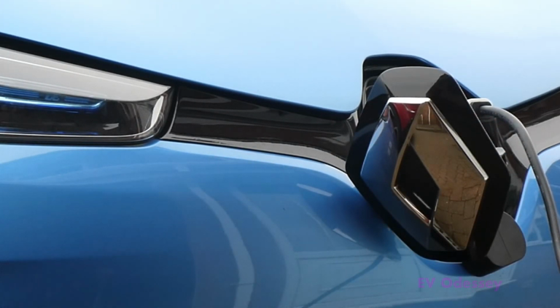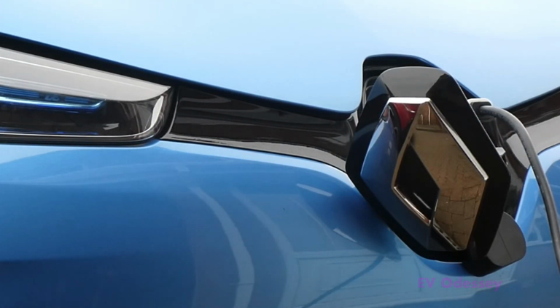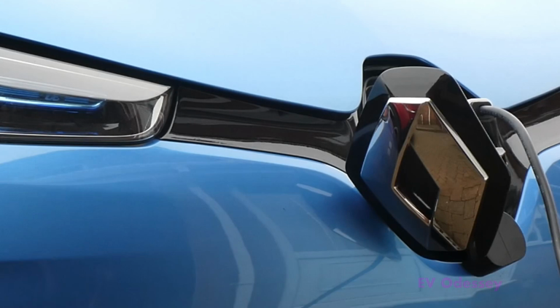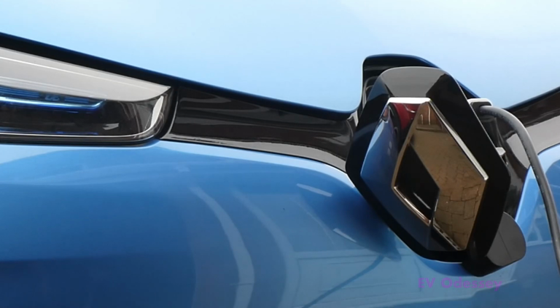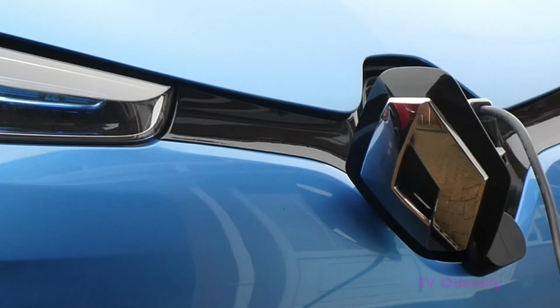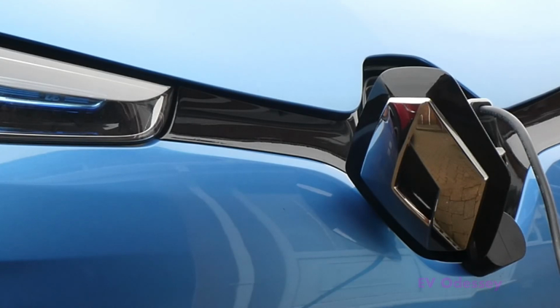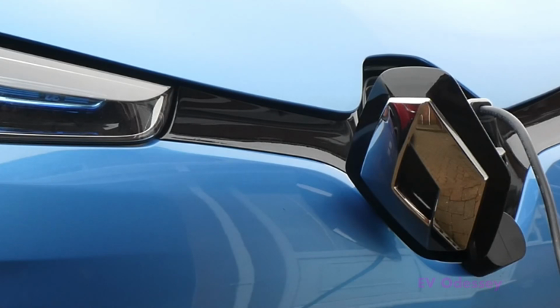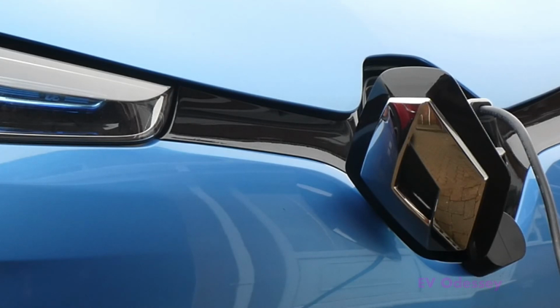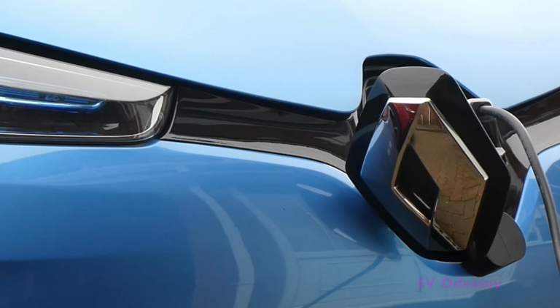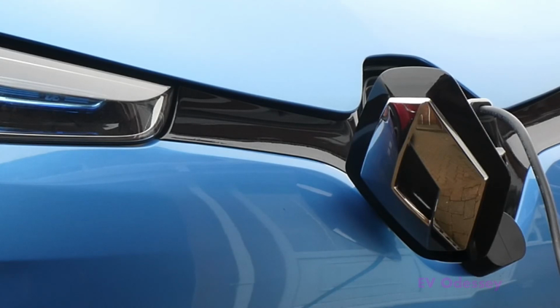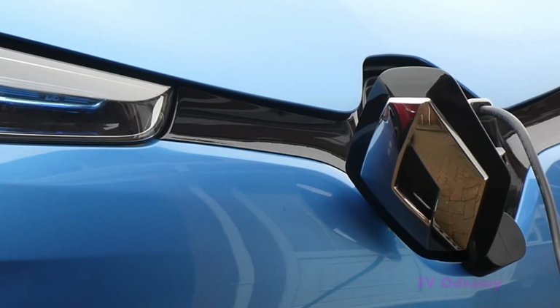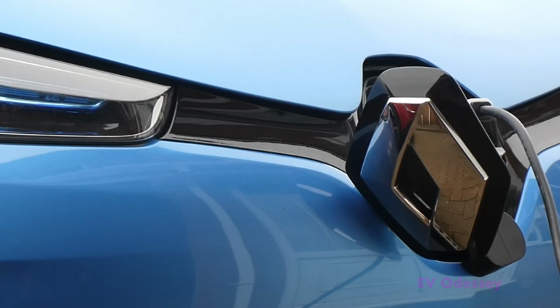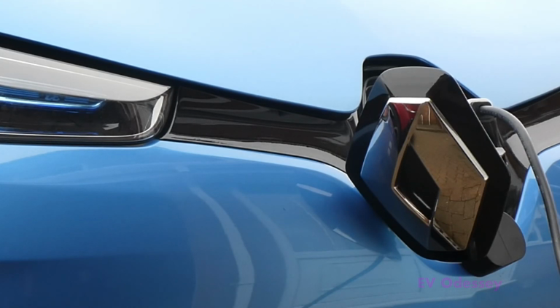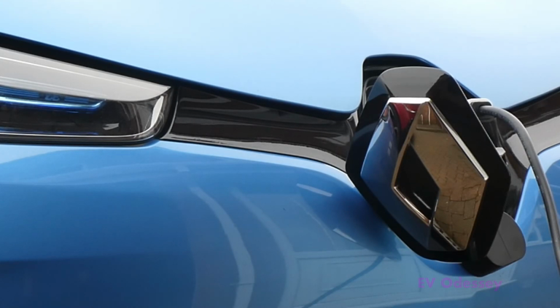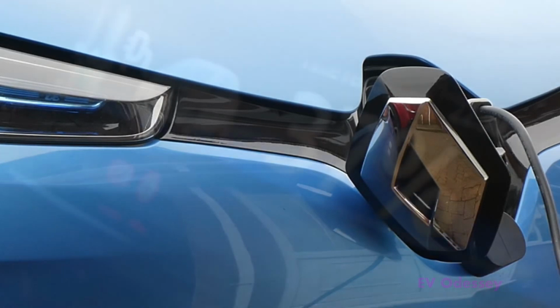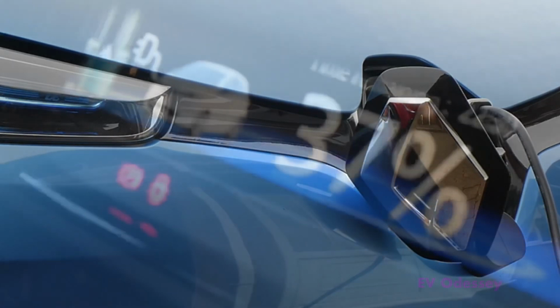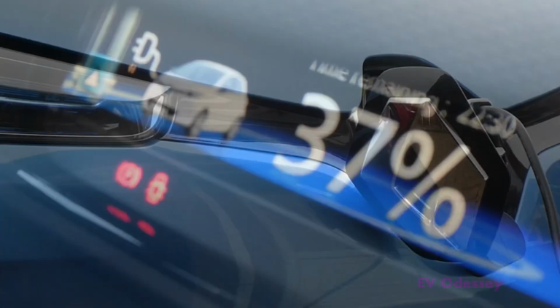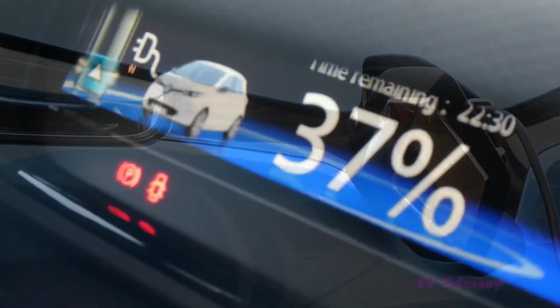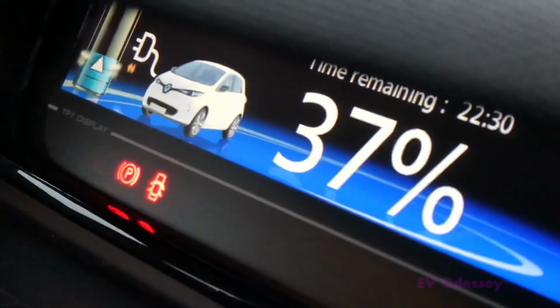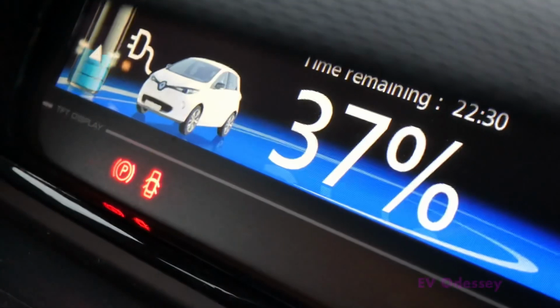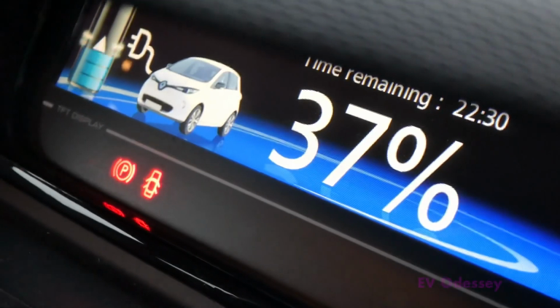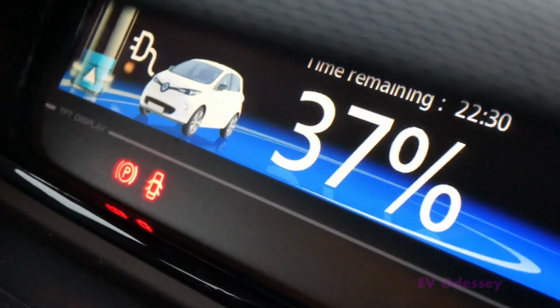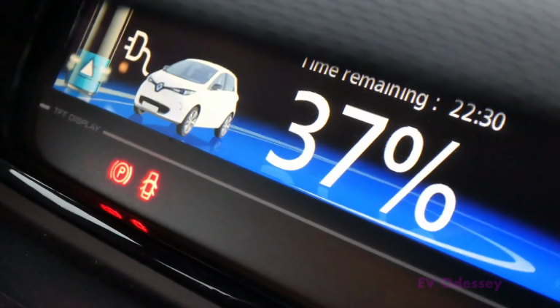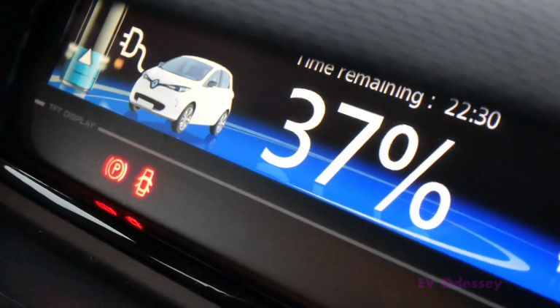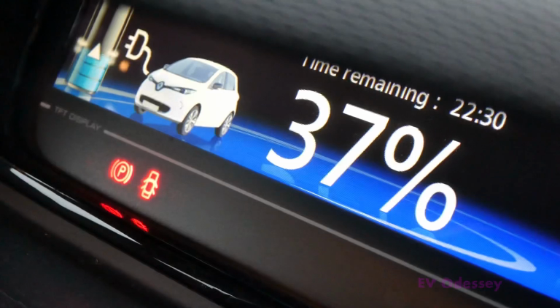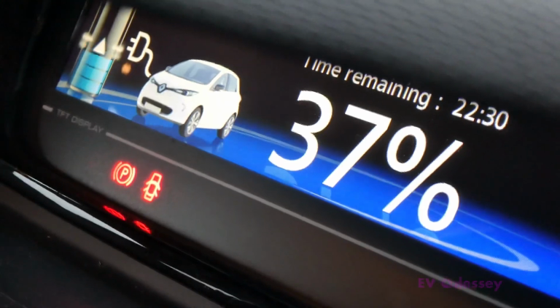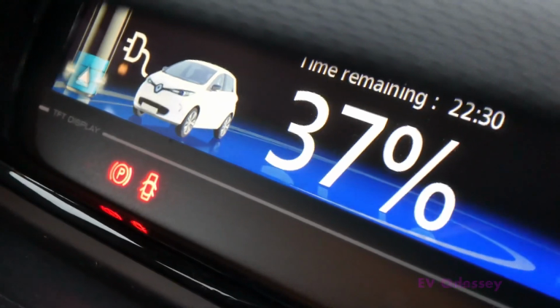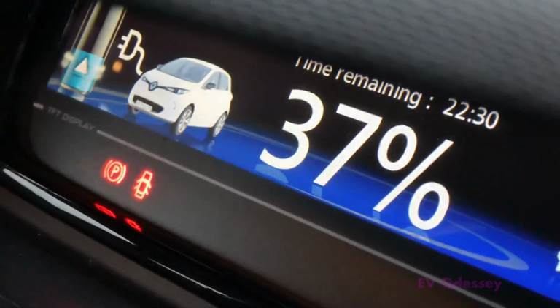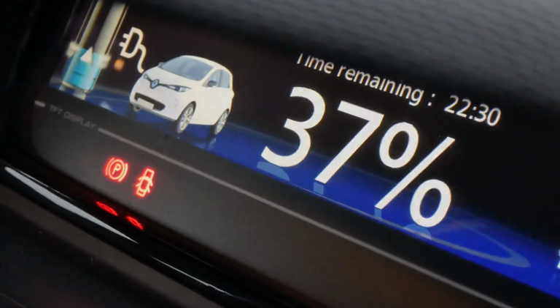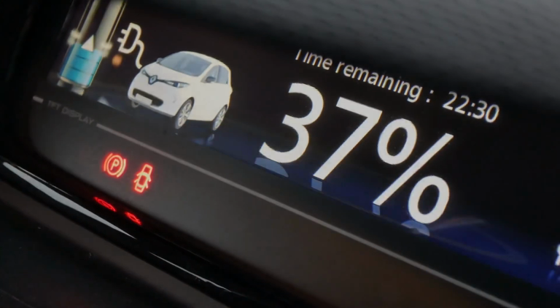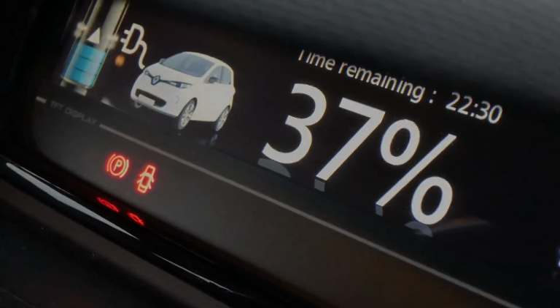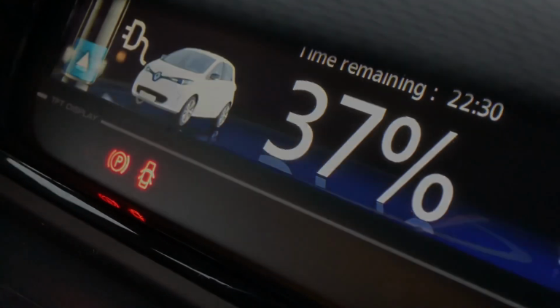I'm trying on 8 amps, and that's charging fine at 8. Right, at 10 amps.